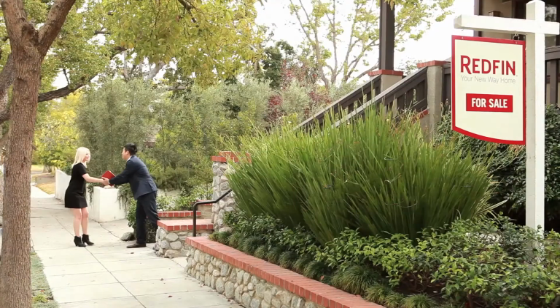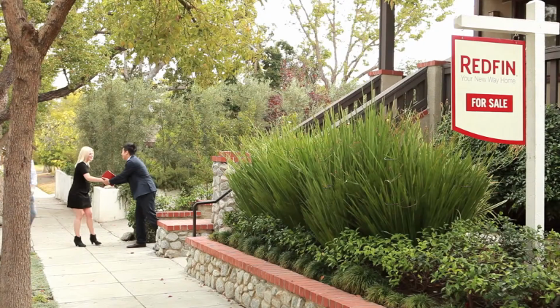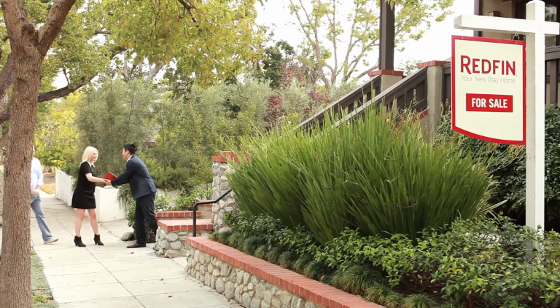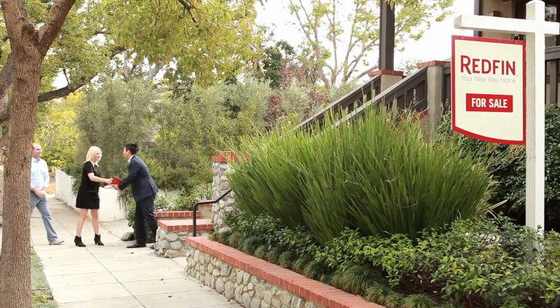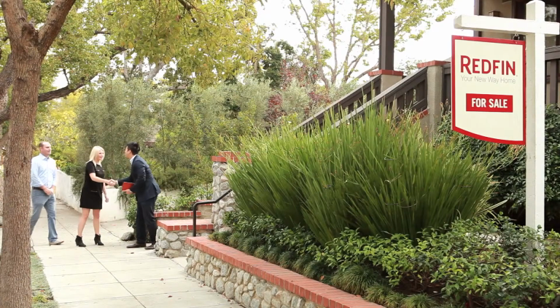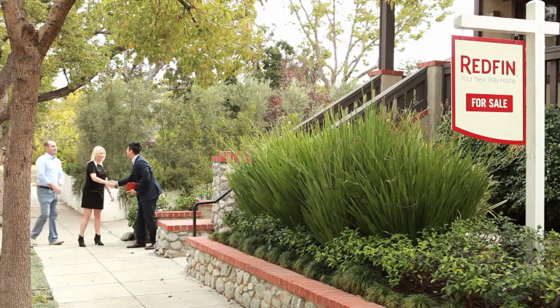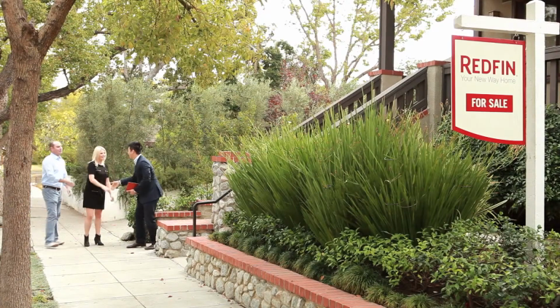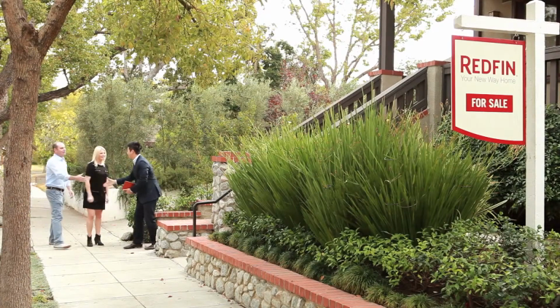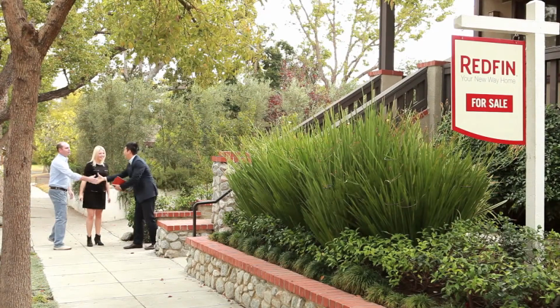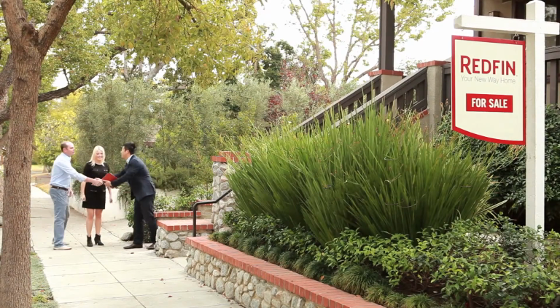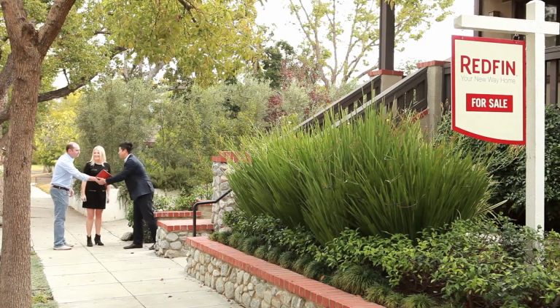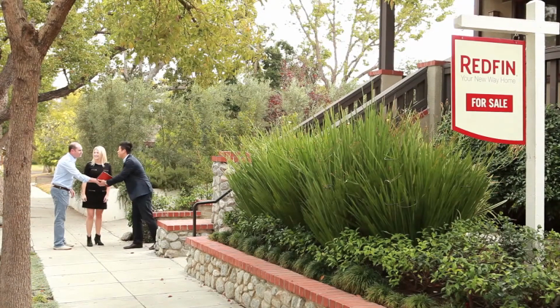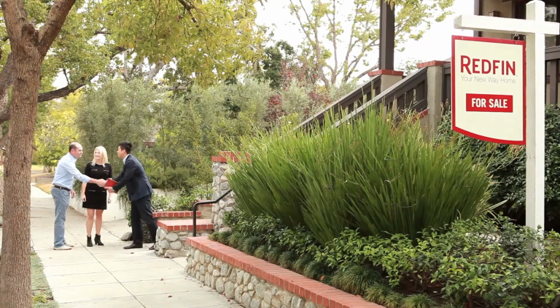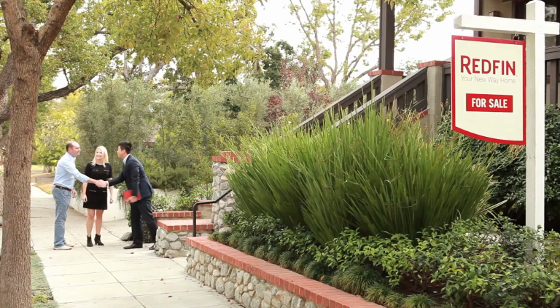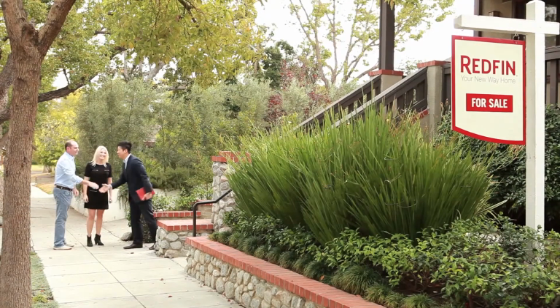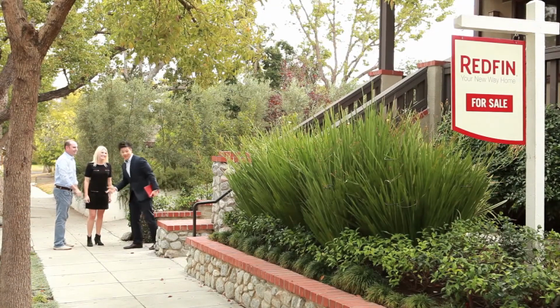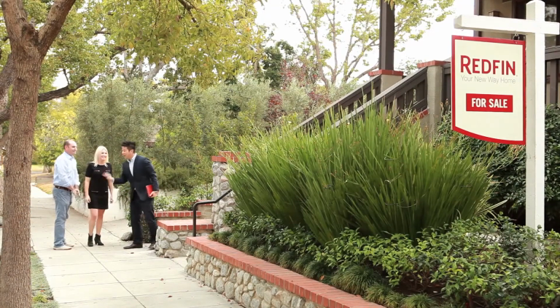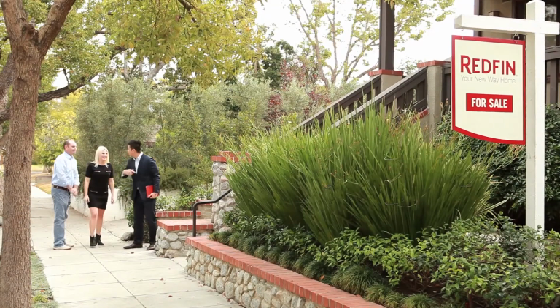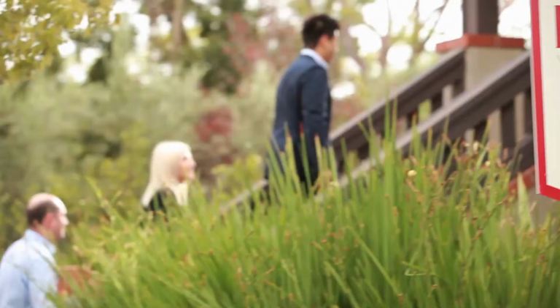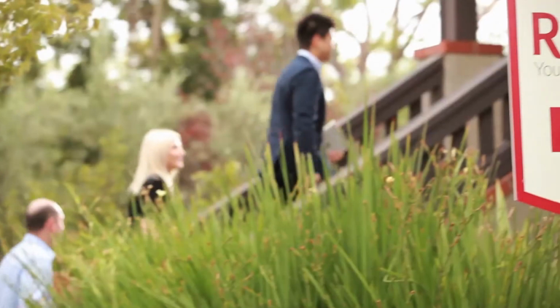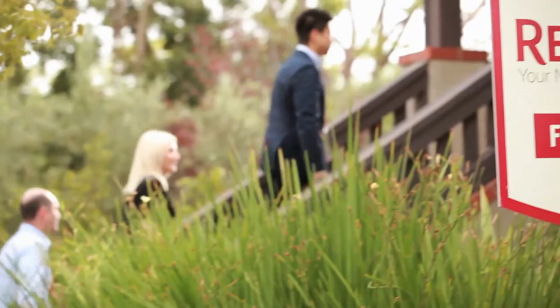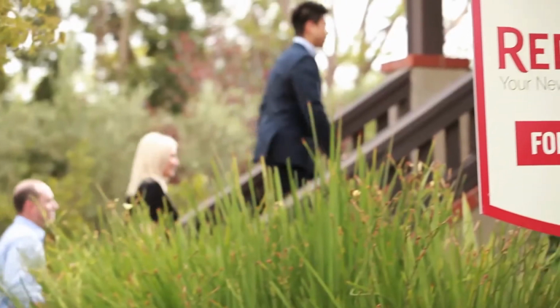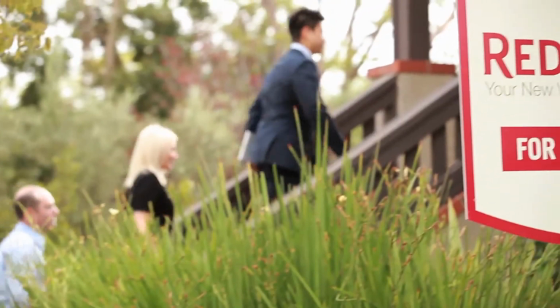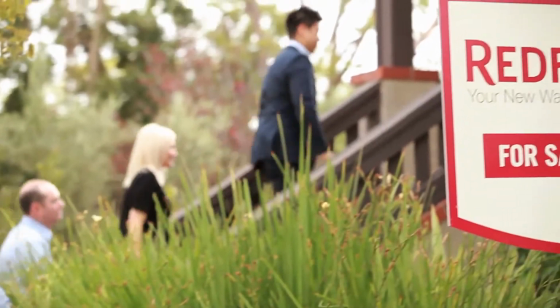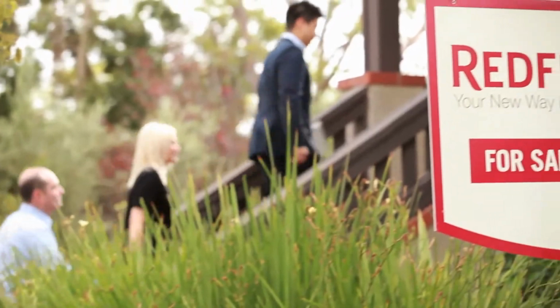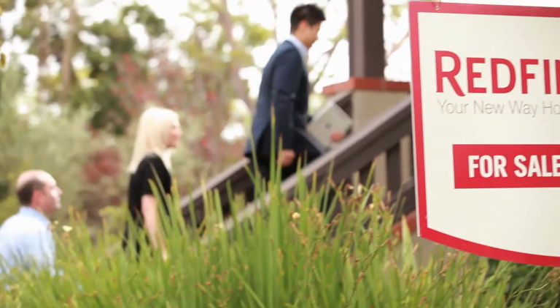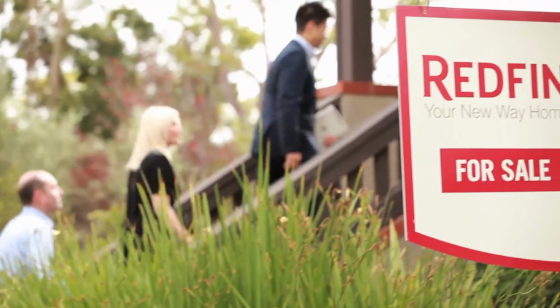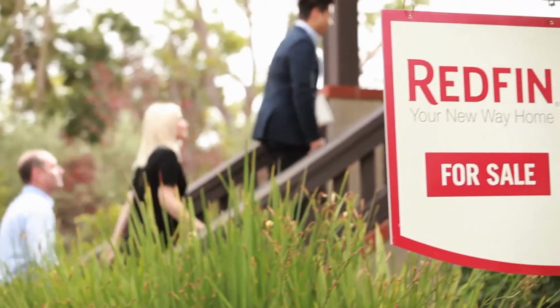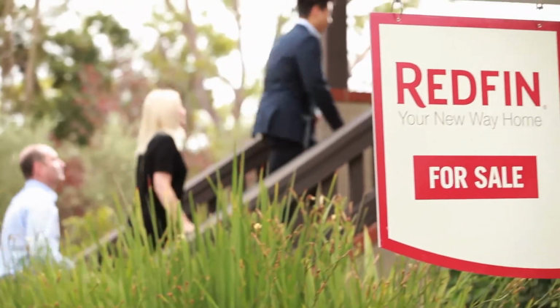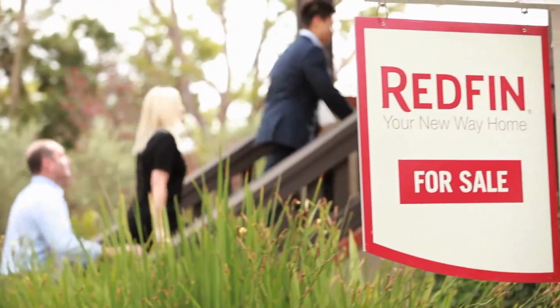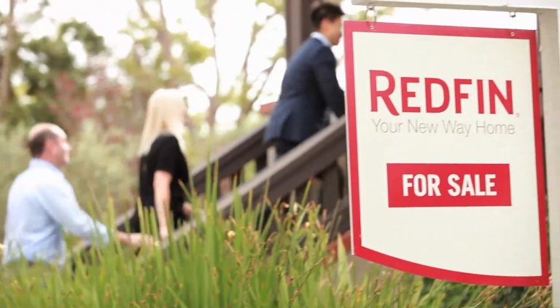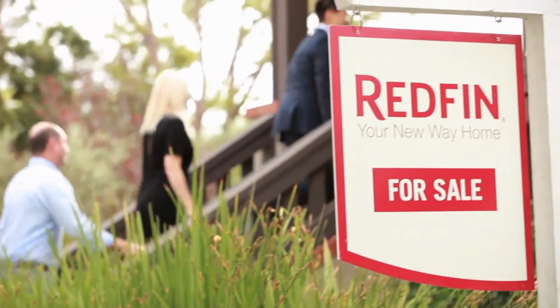I'm Eric Tan and today we're going to talk about how to stage your built-in bookshelves when you're selling your home.